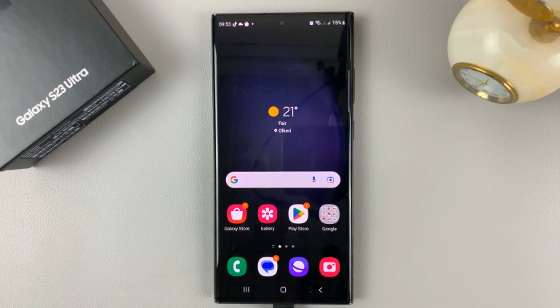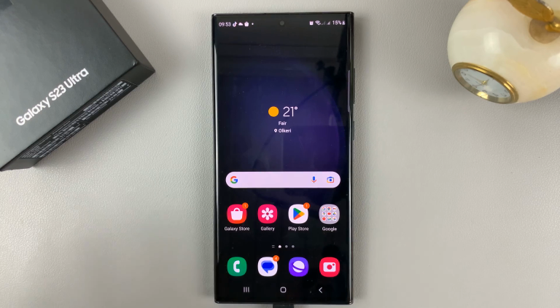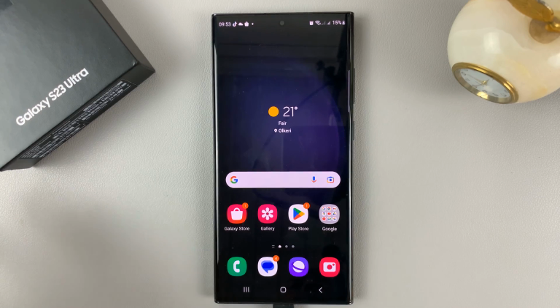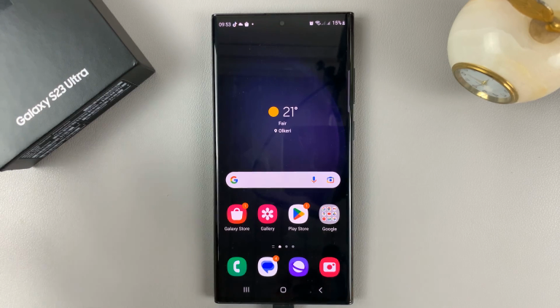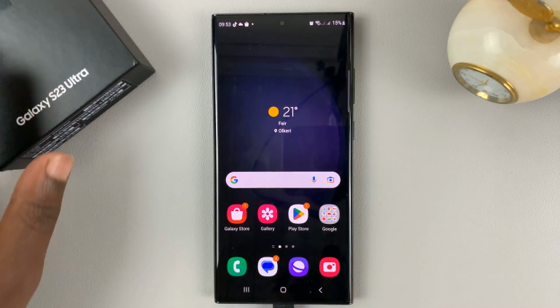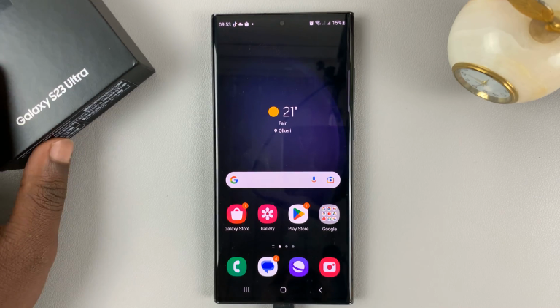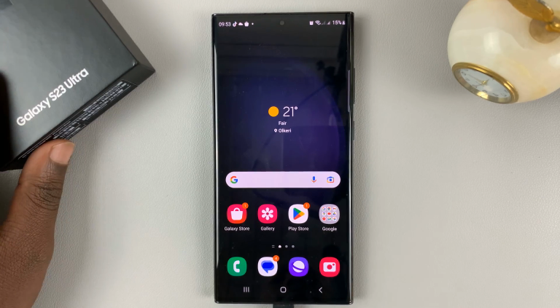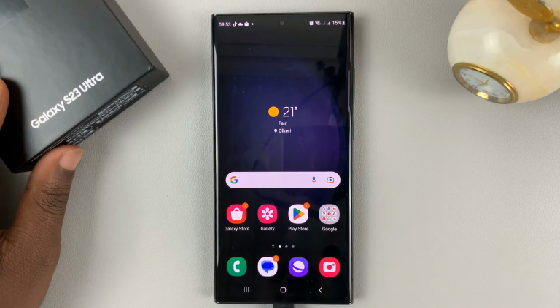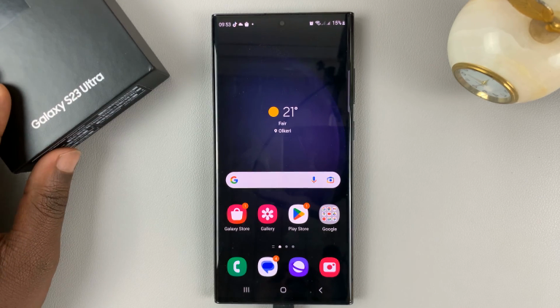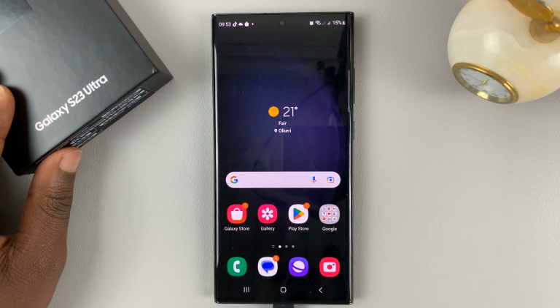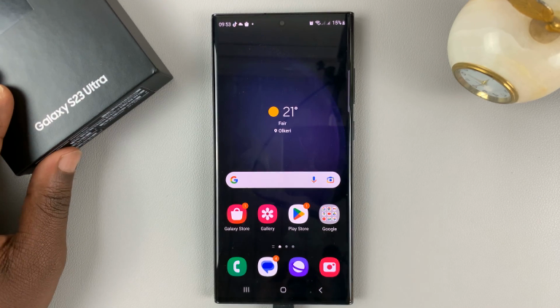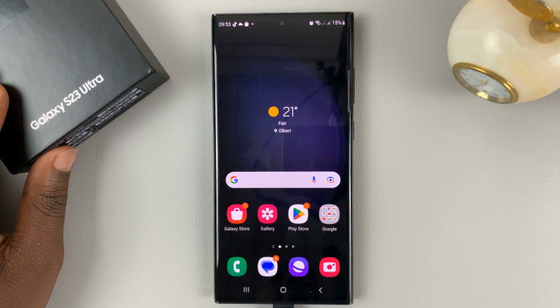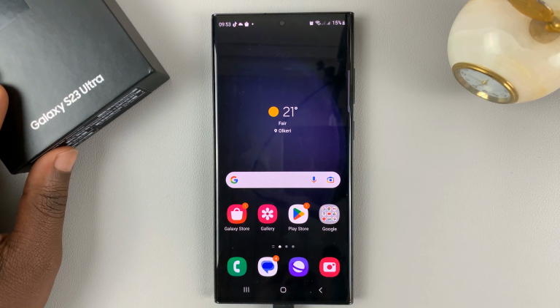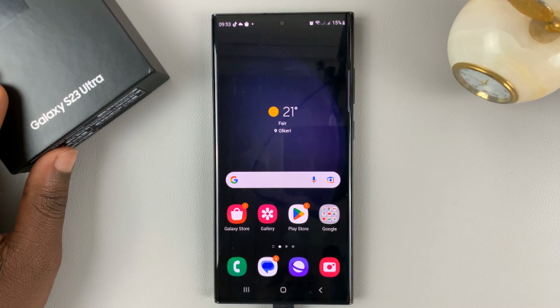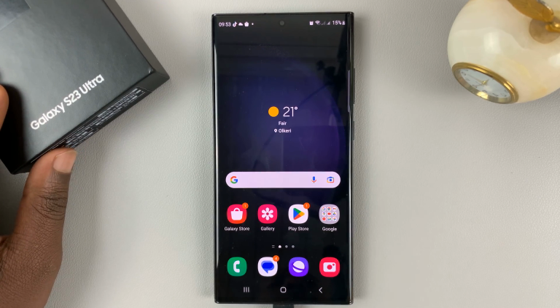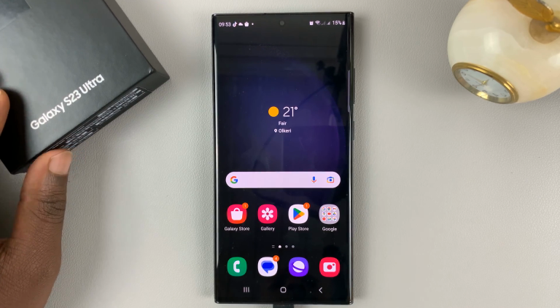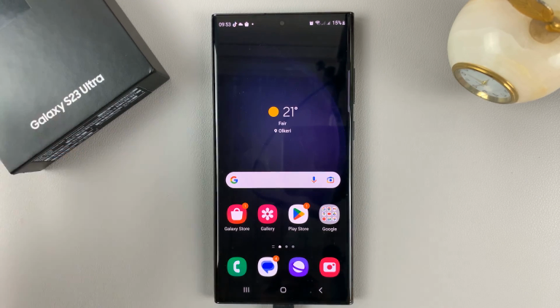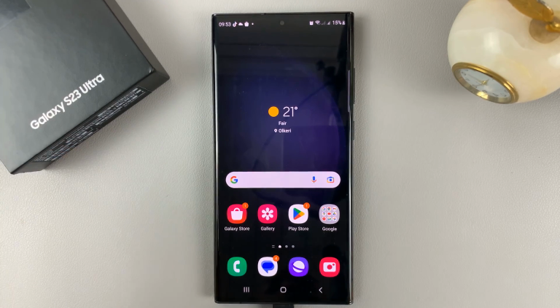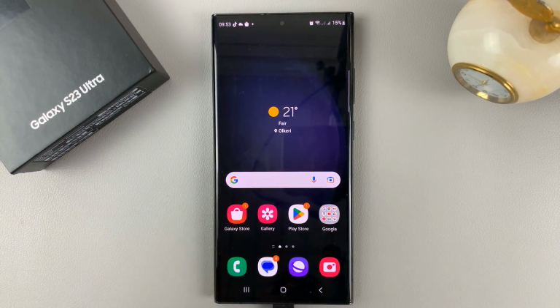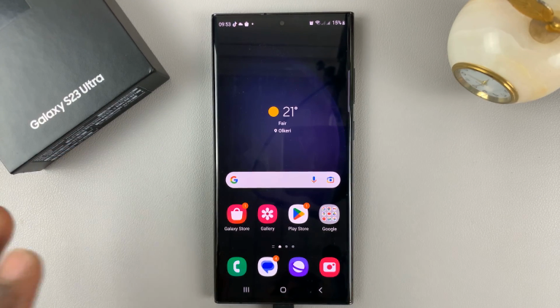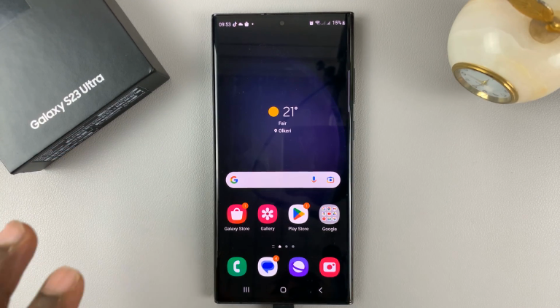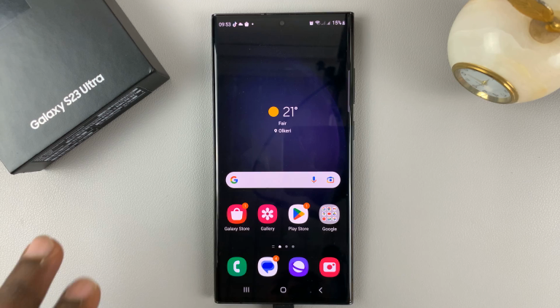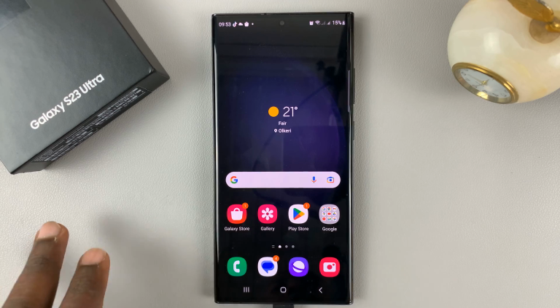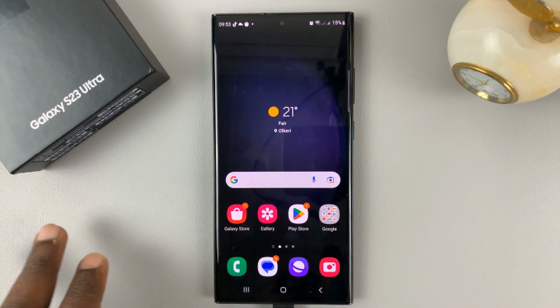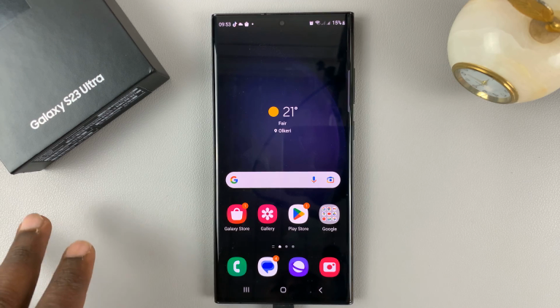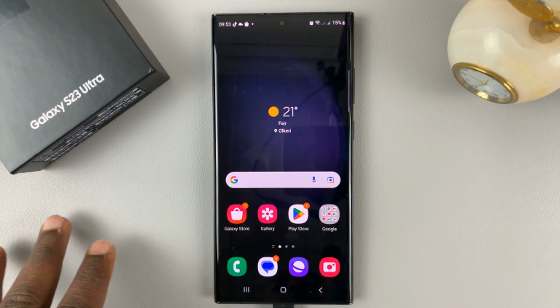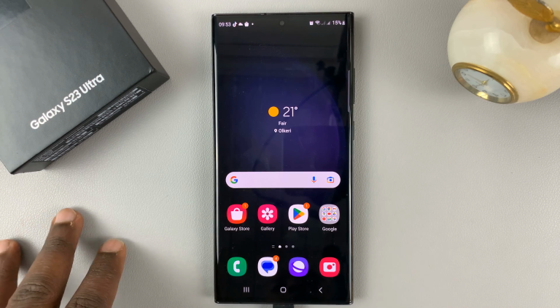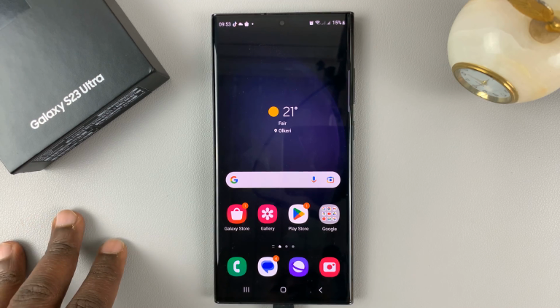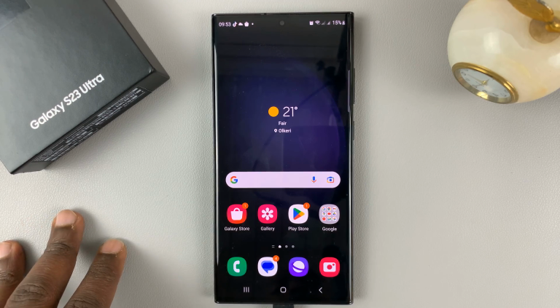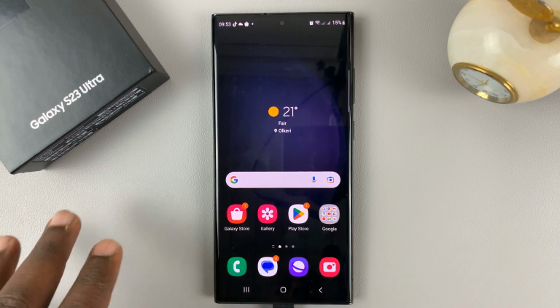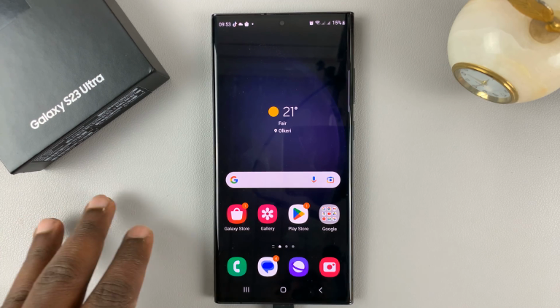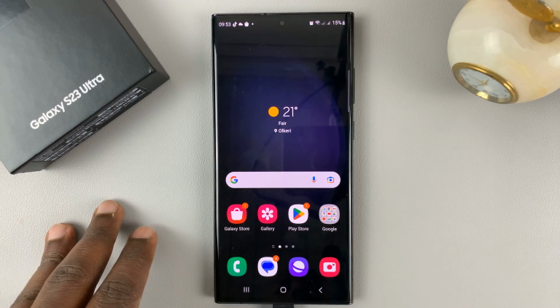I have the Samsung Galaxy S23 and I'll be showing you how to turn NFC on or off on this phone.